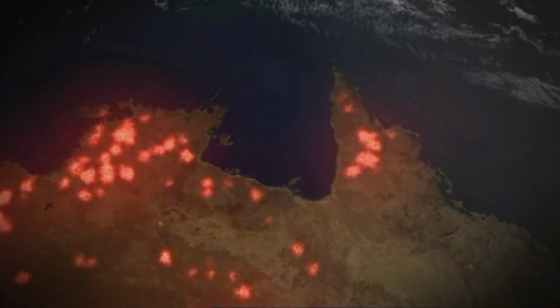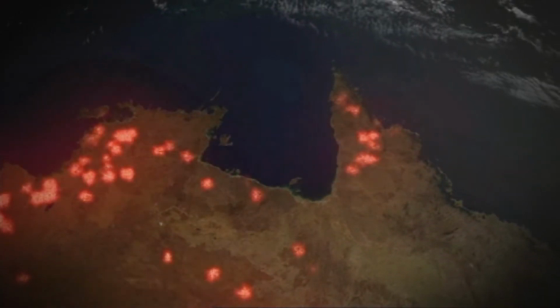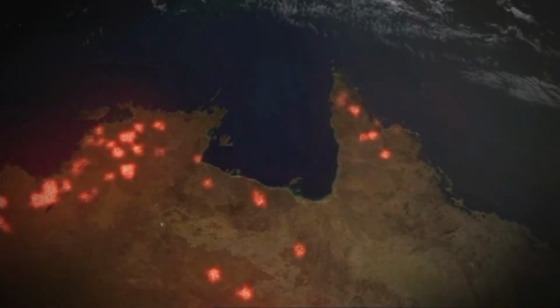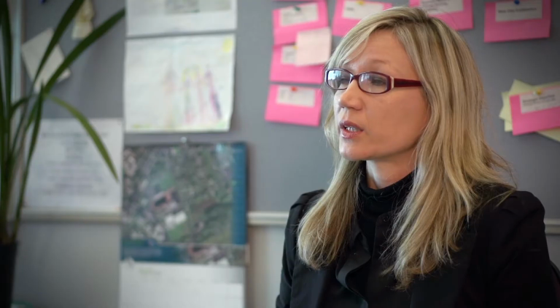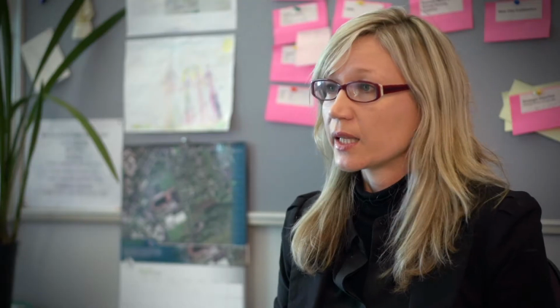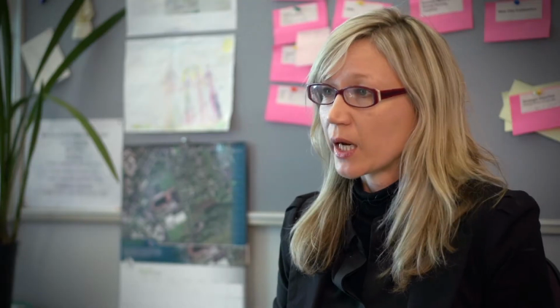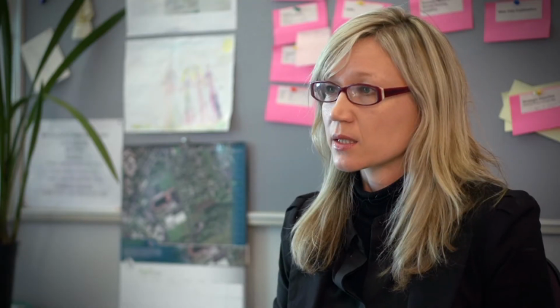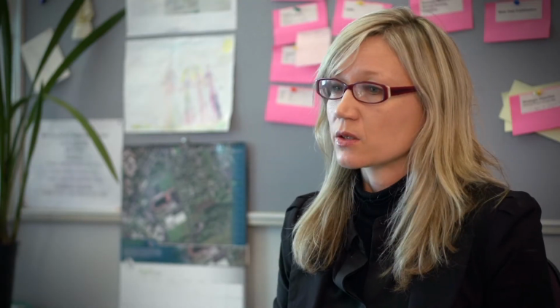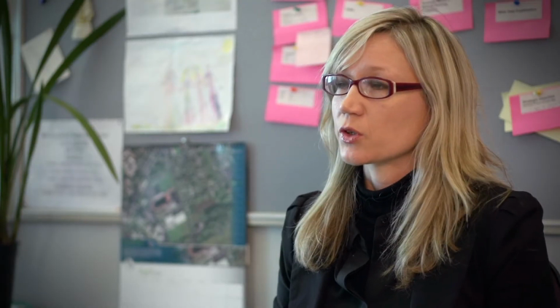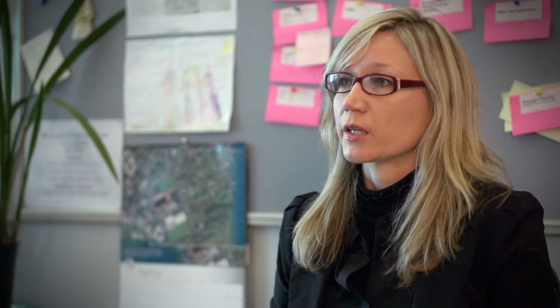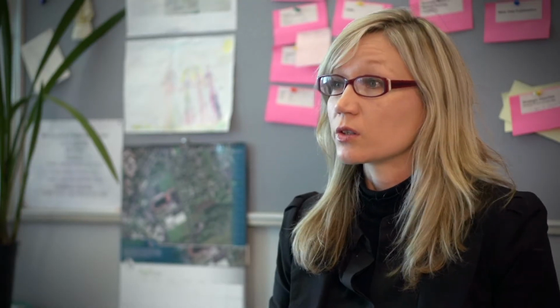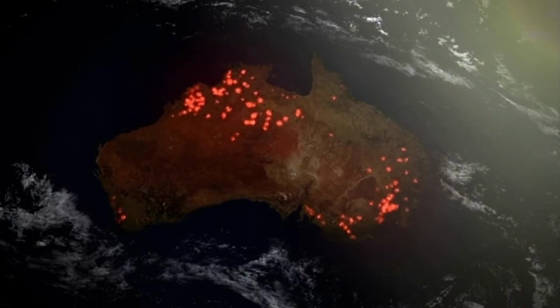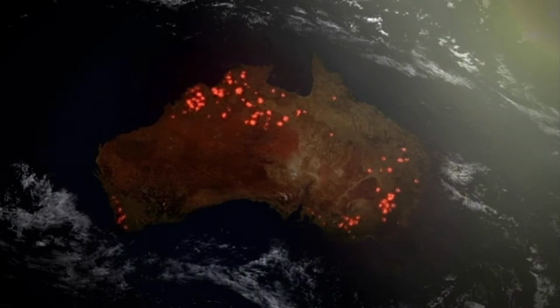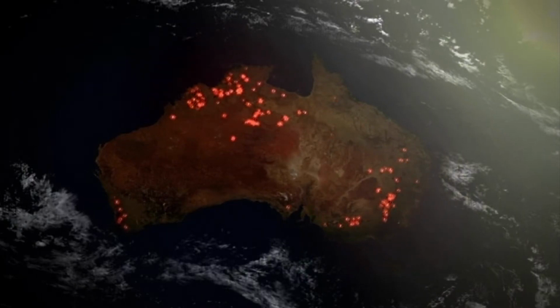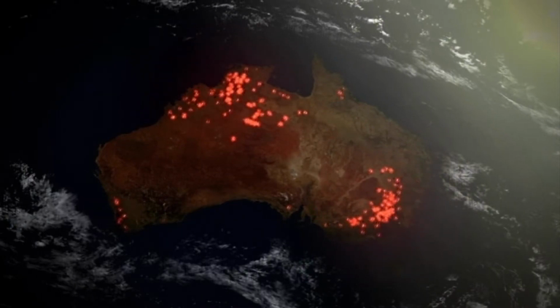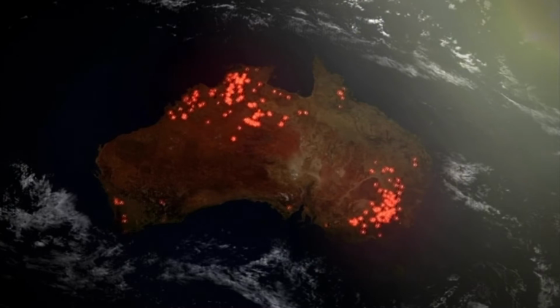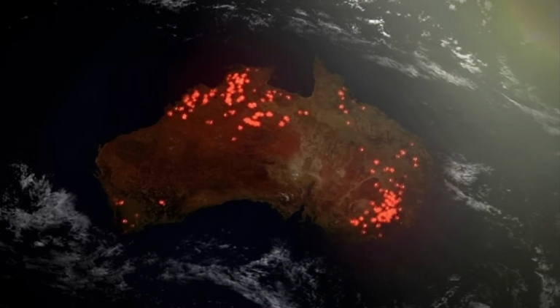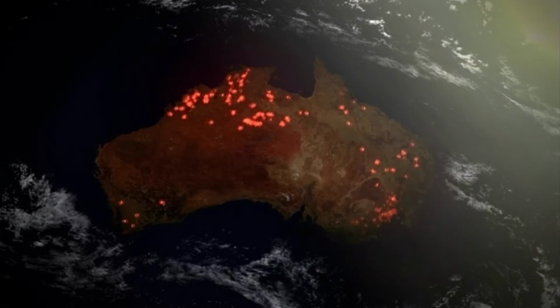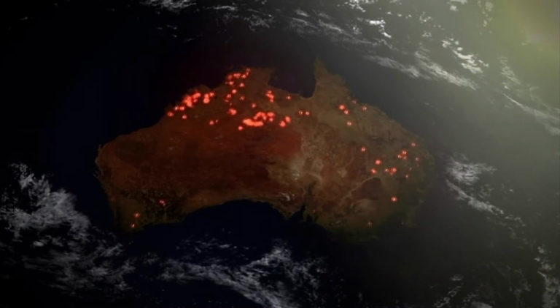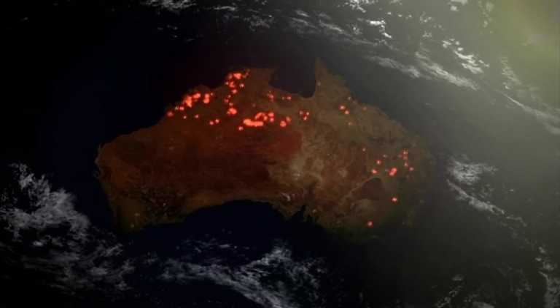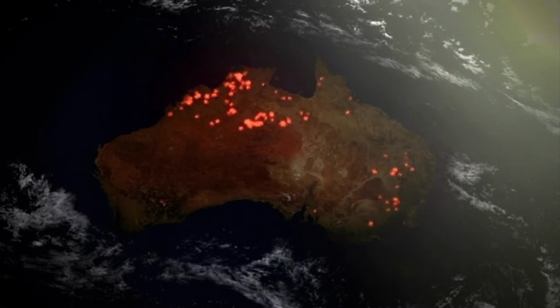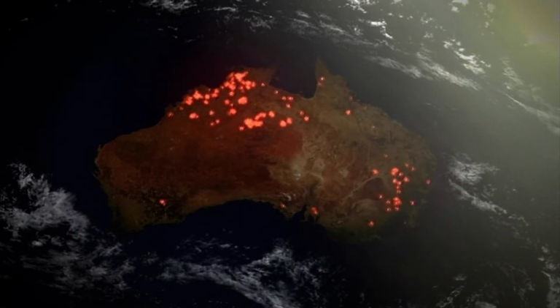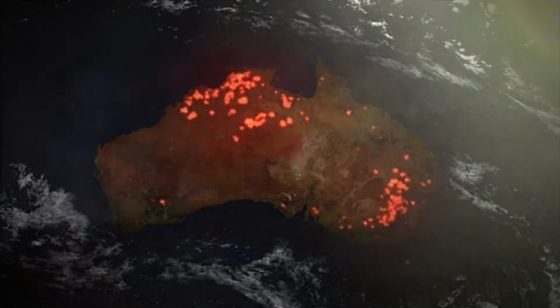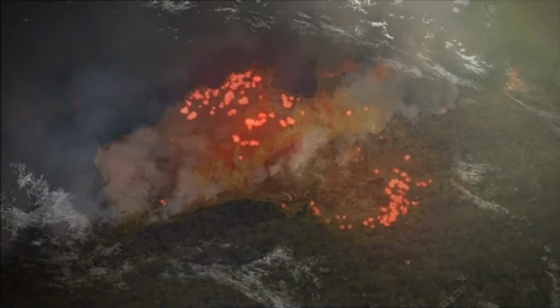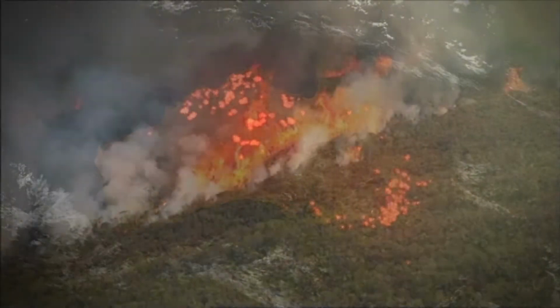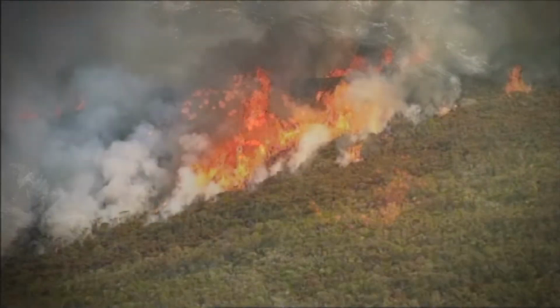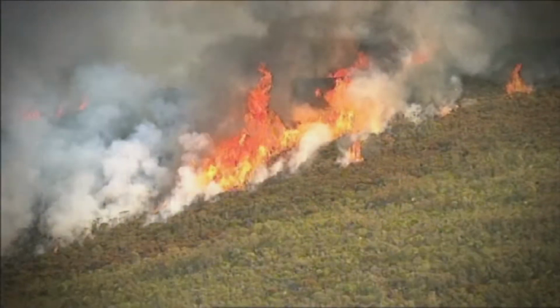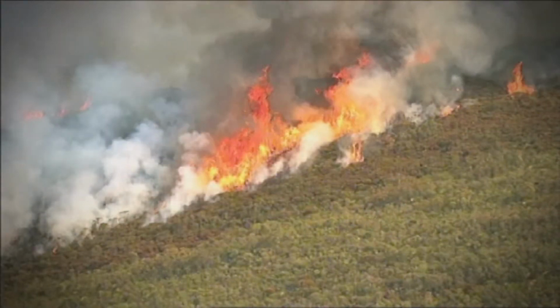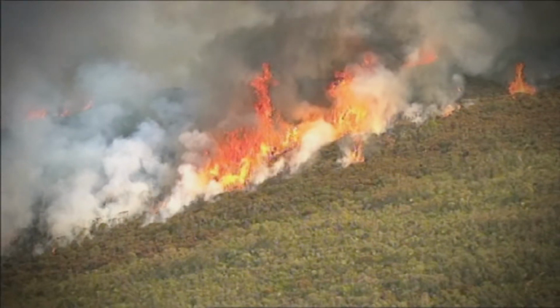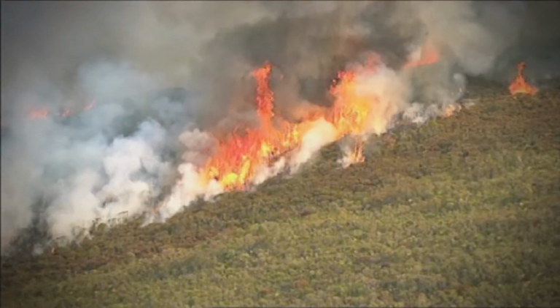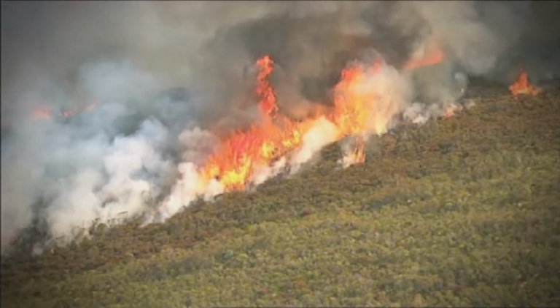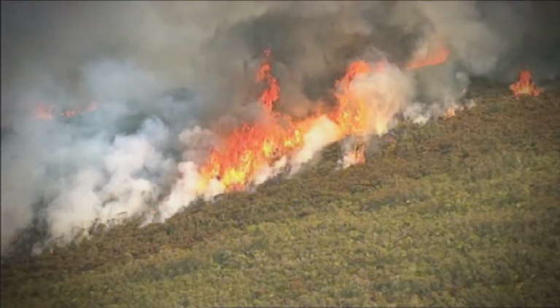We also acquire MODIS and AVHRR data which we process on a daily basis to extract hotspot information, which provides an indication of potentially where there could be fires in the landscape.